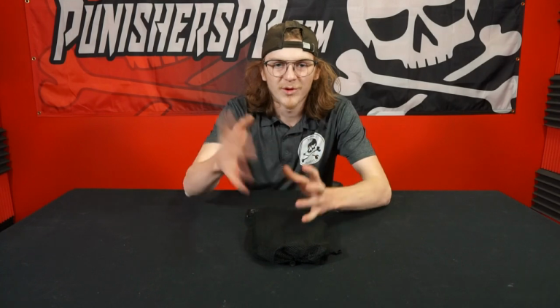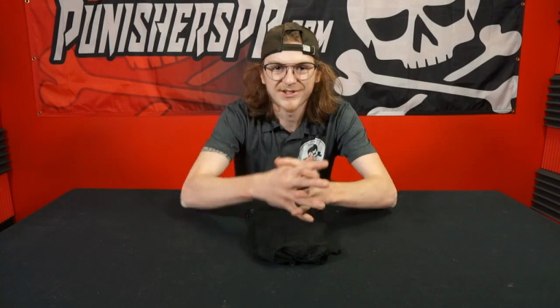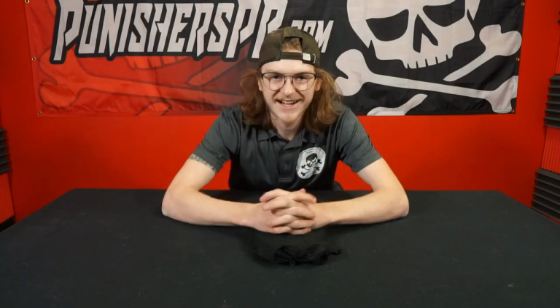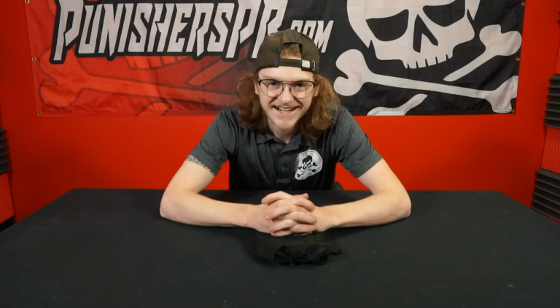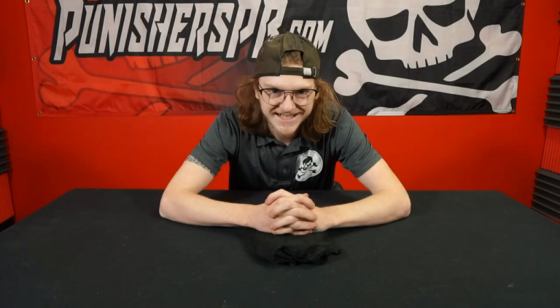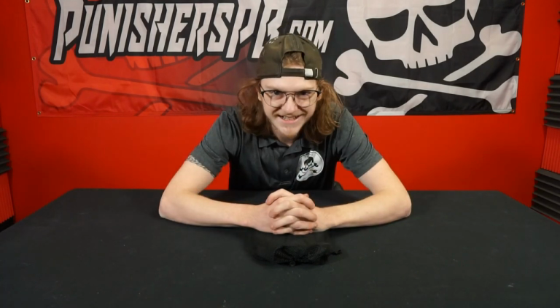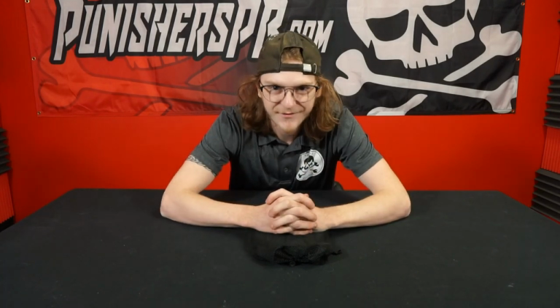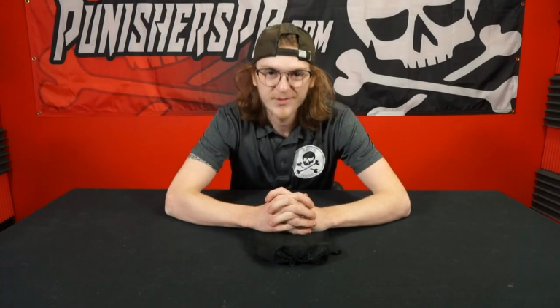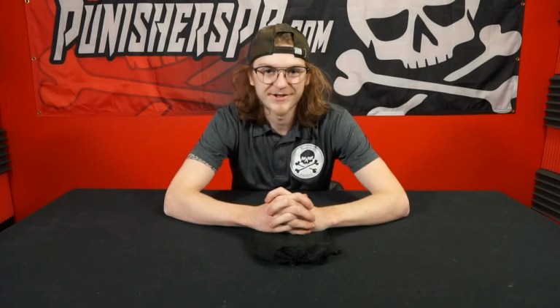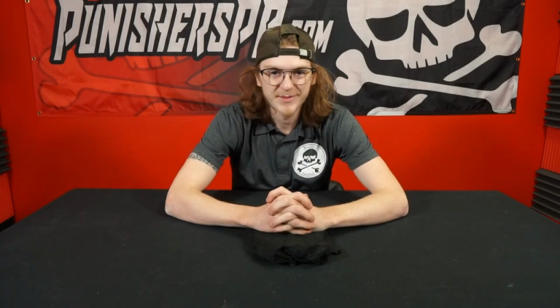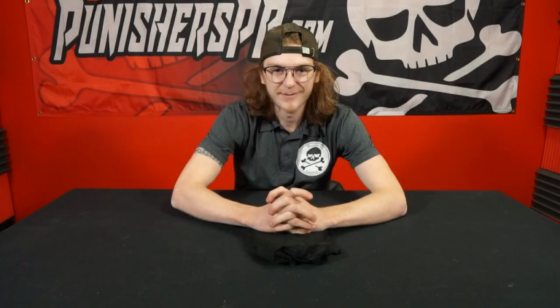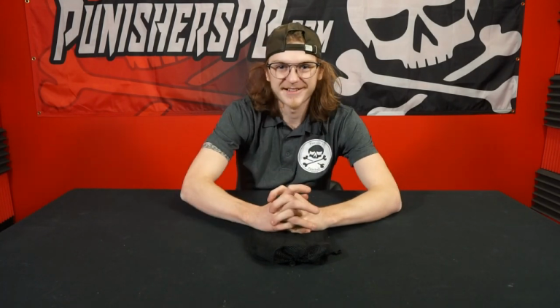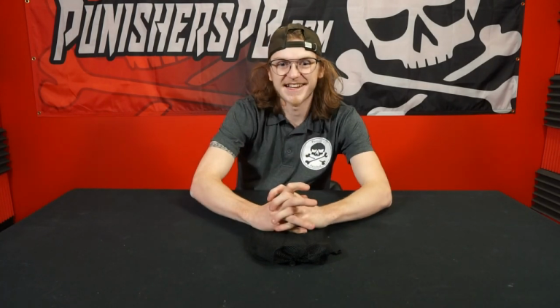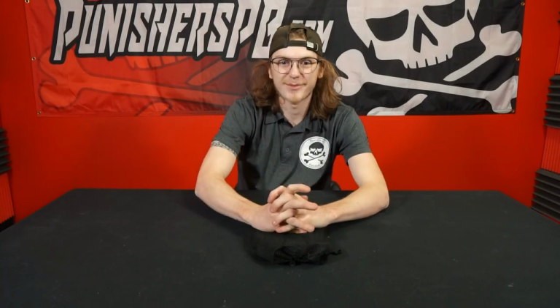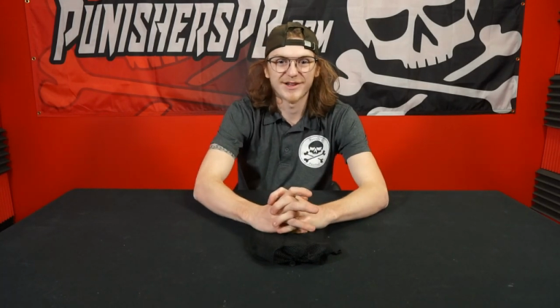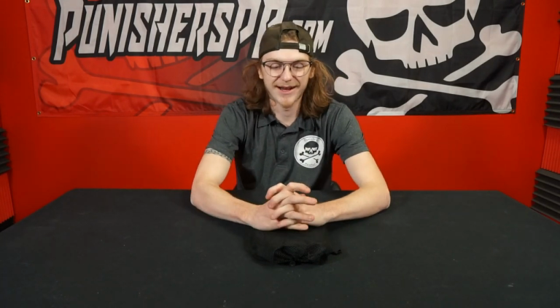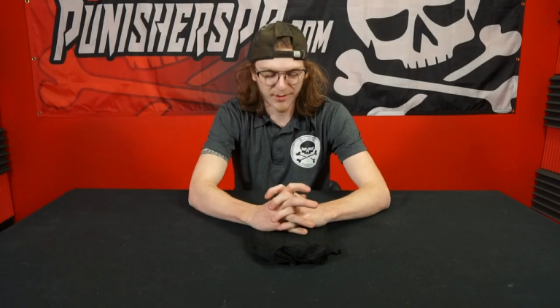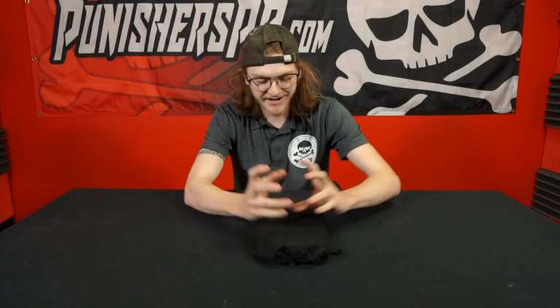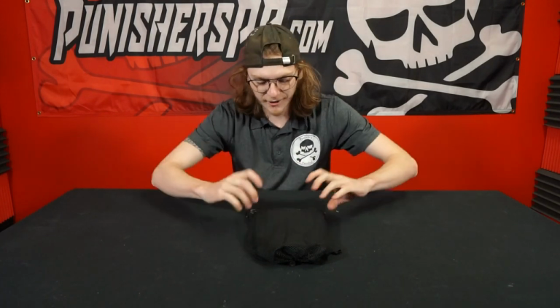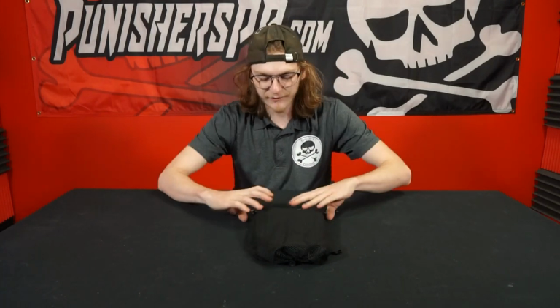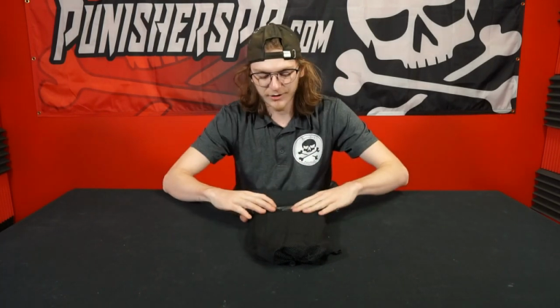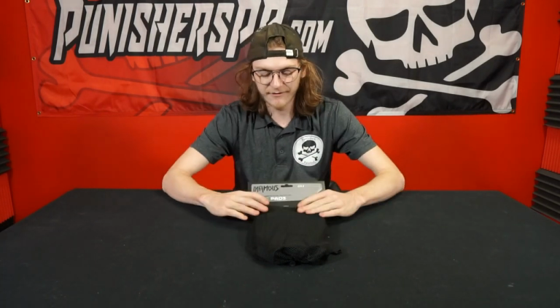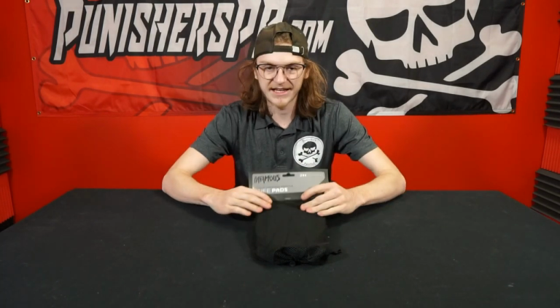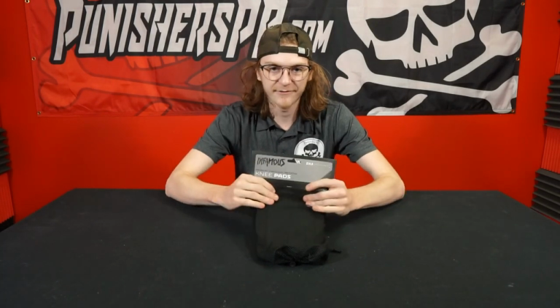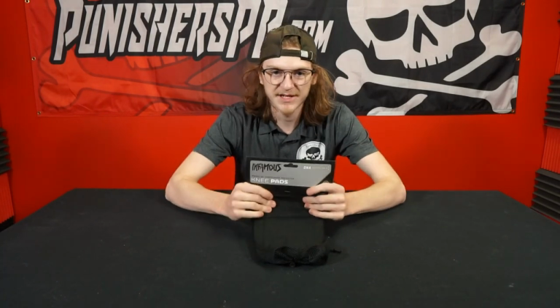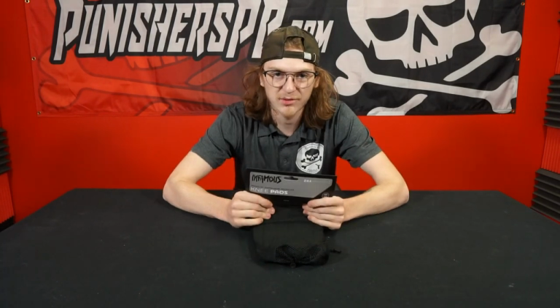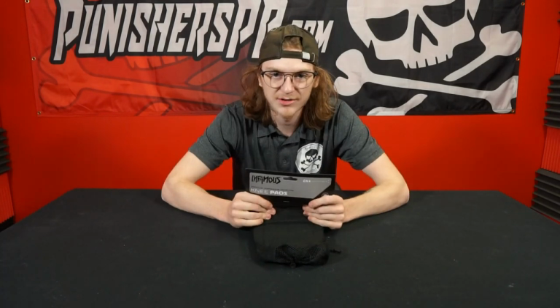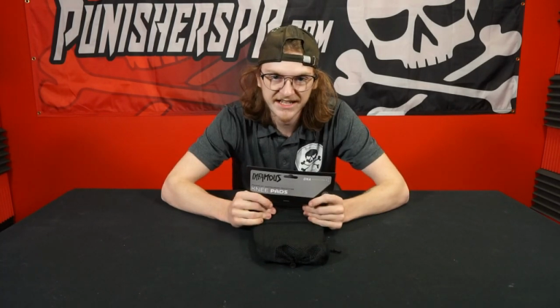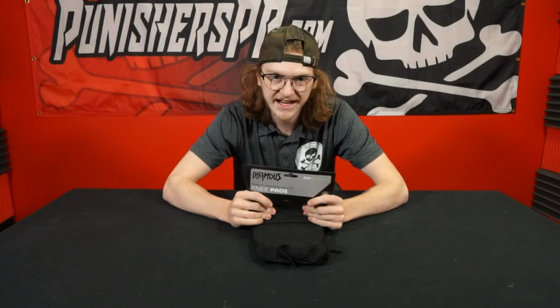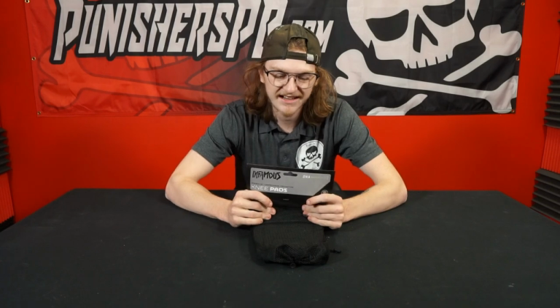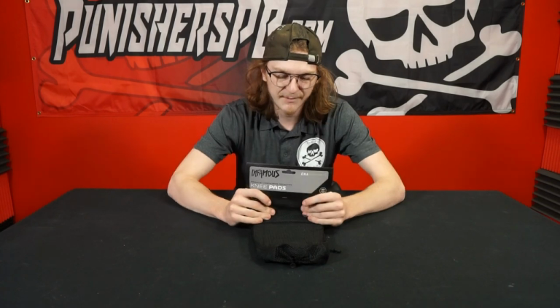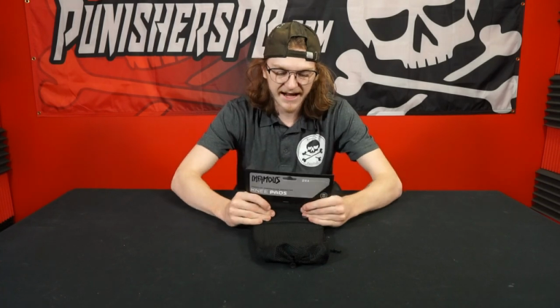What's going on guys? Keegan here from Punisher's Paintball. Today I'm bringing you a product overview of the infamous ProDNA knee pad.